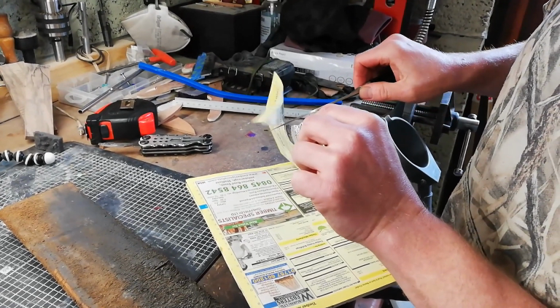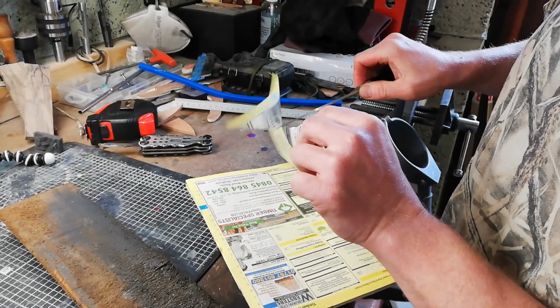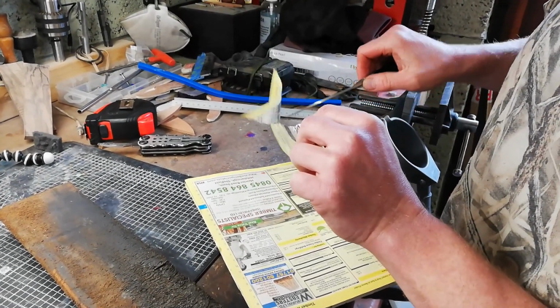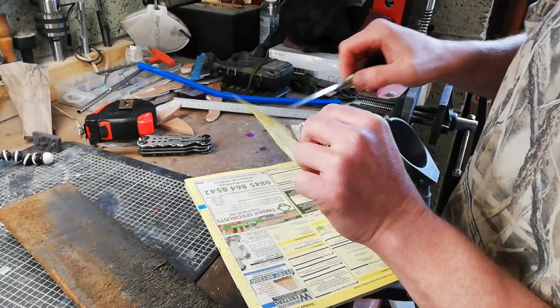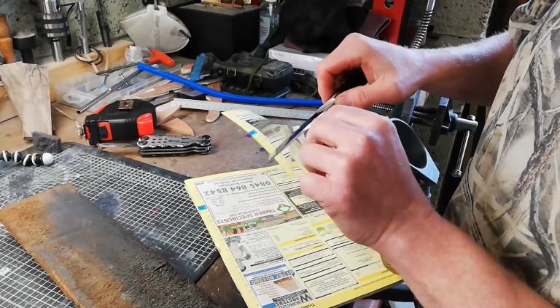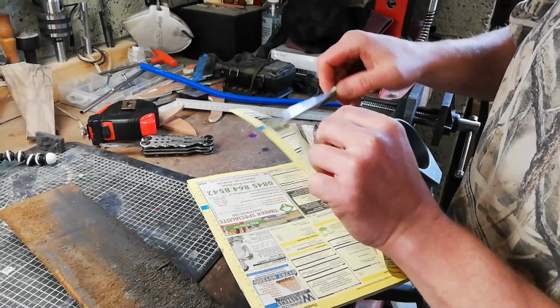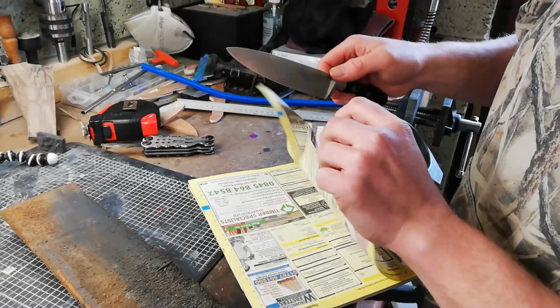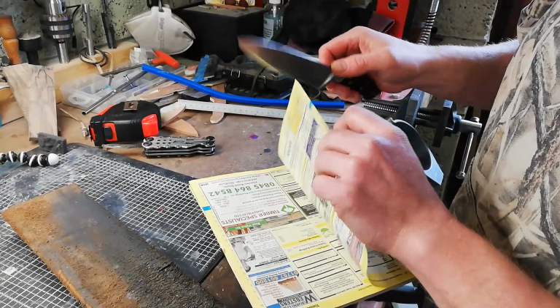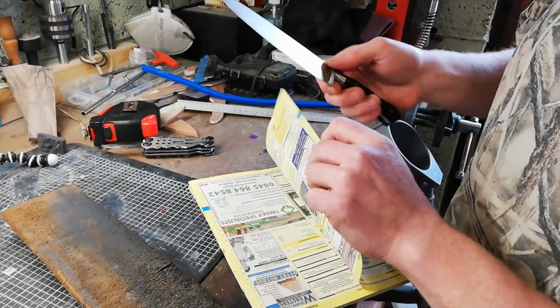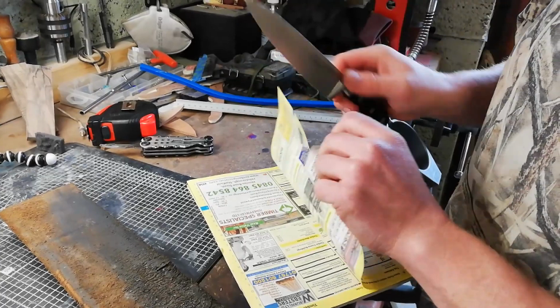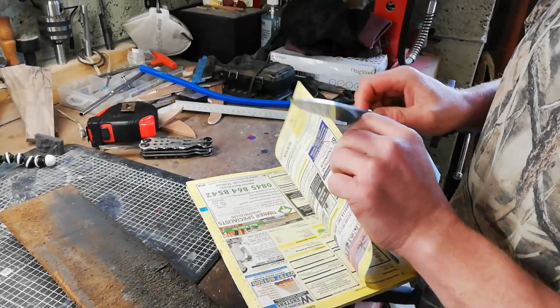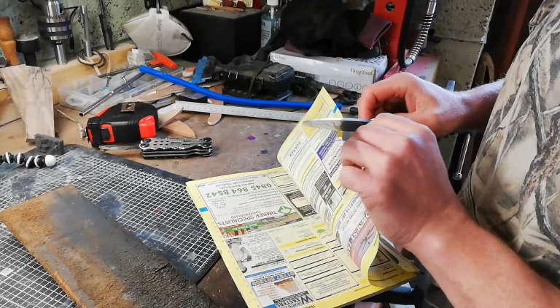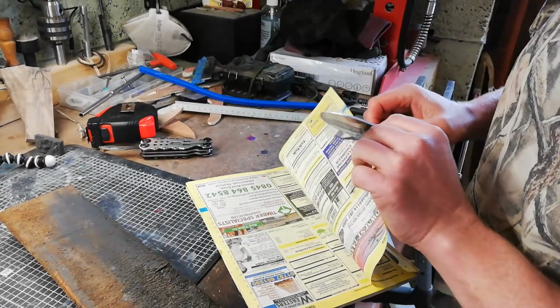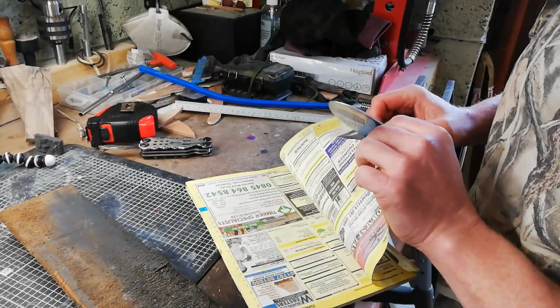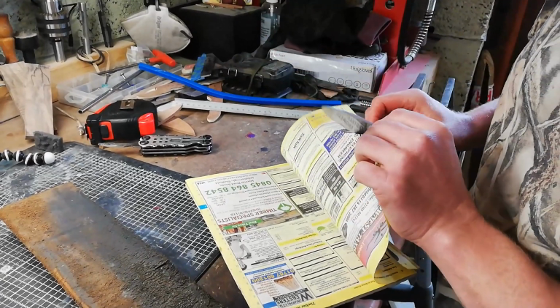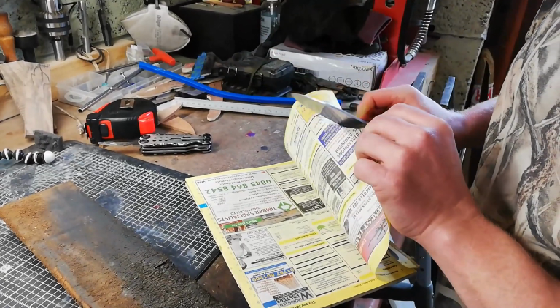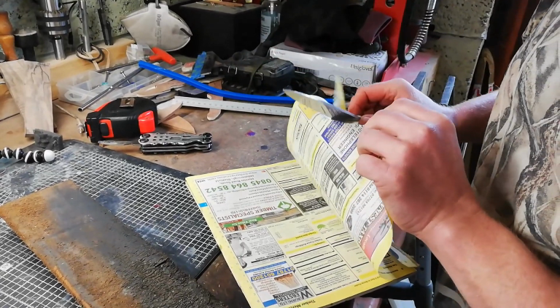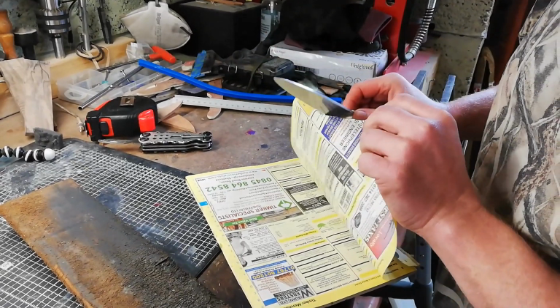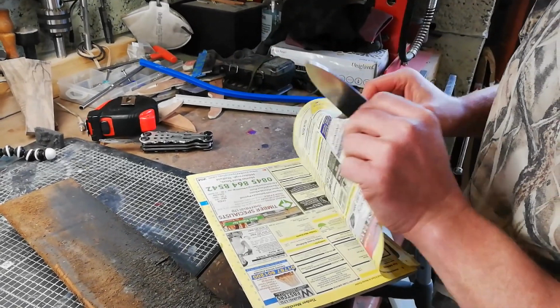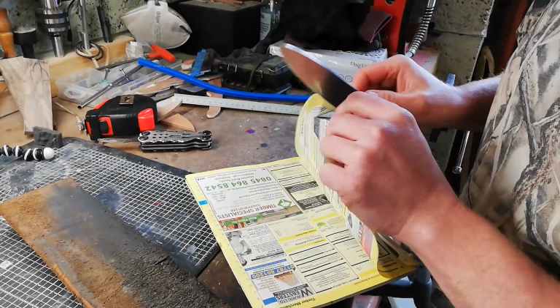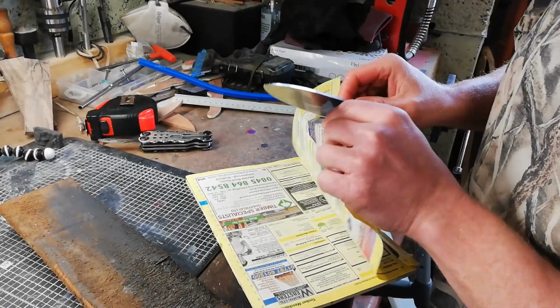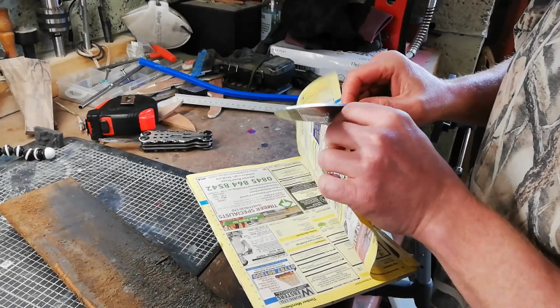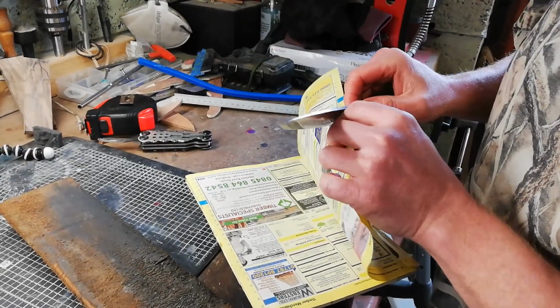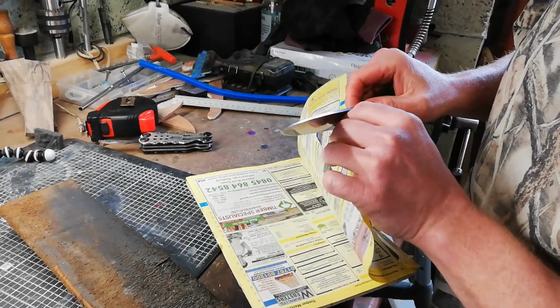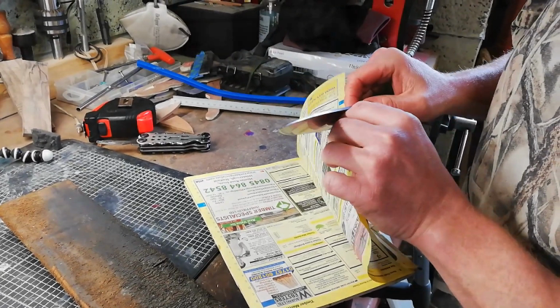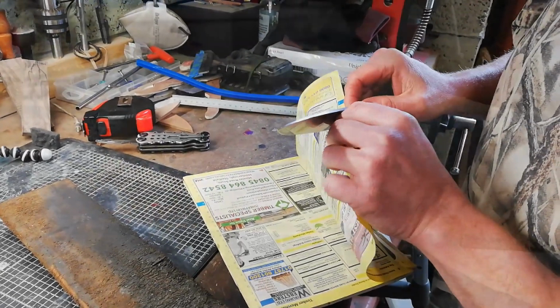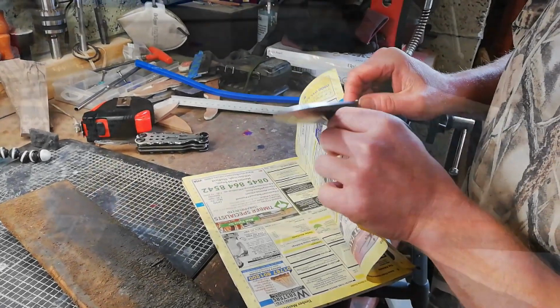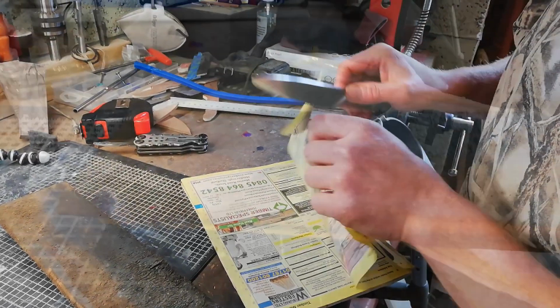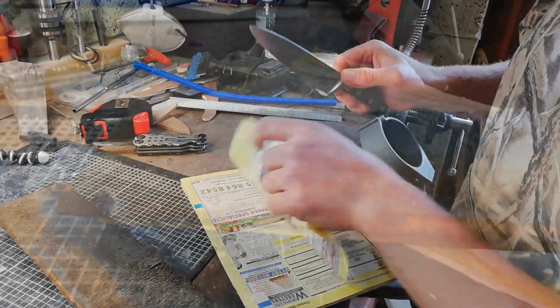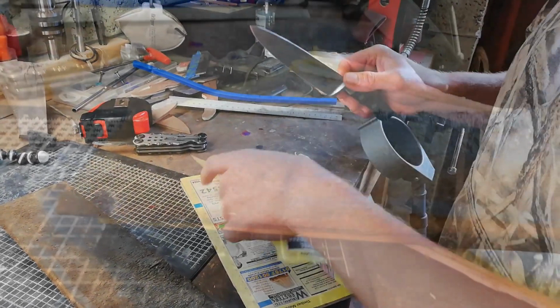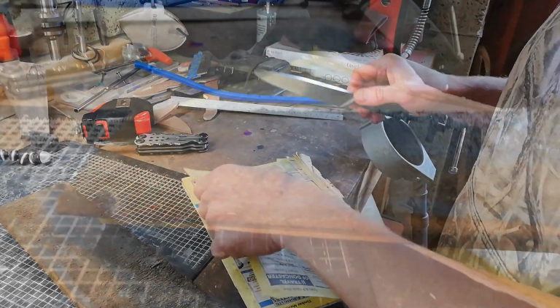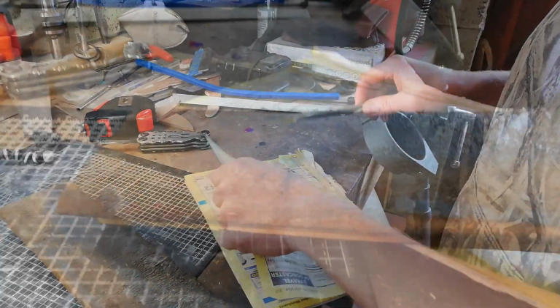There we go — so we've got a slight burr on it, it's cutting but it's not nice and sharp yet.